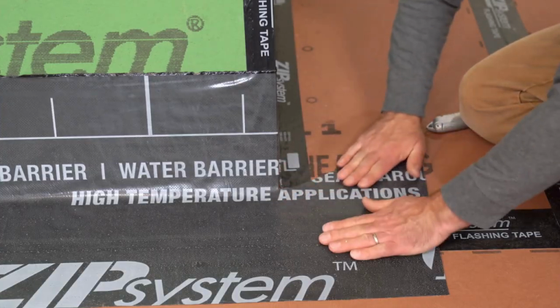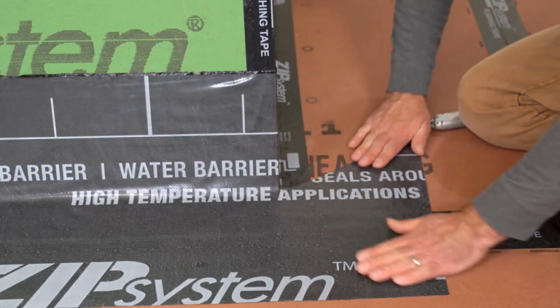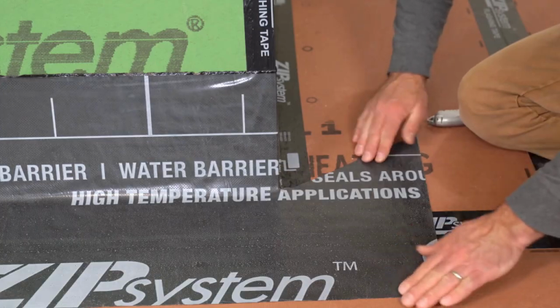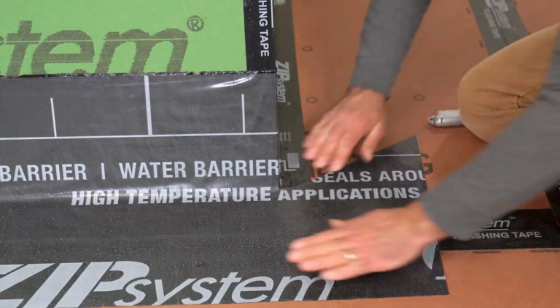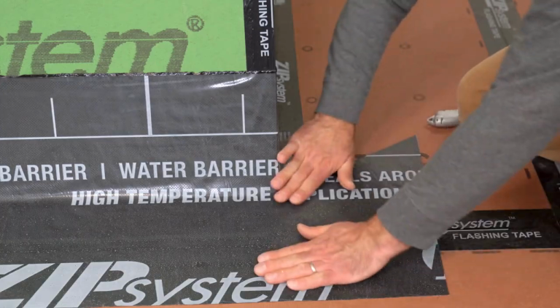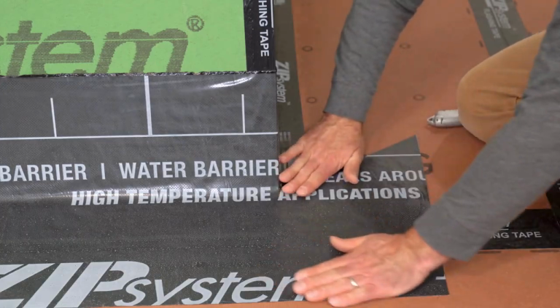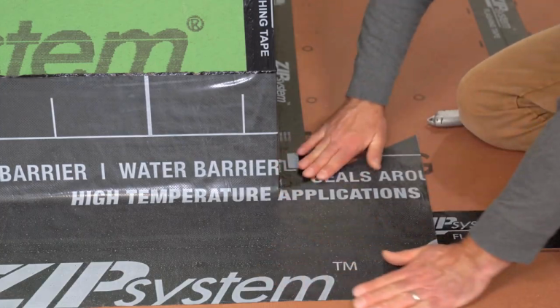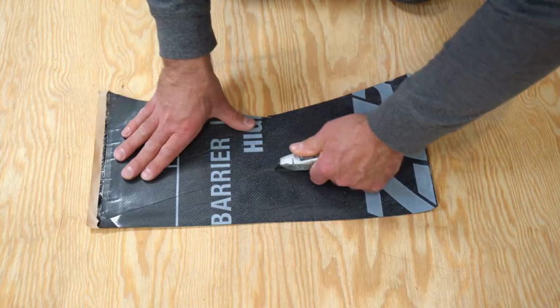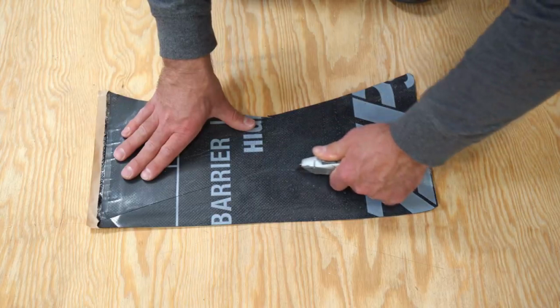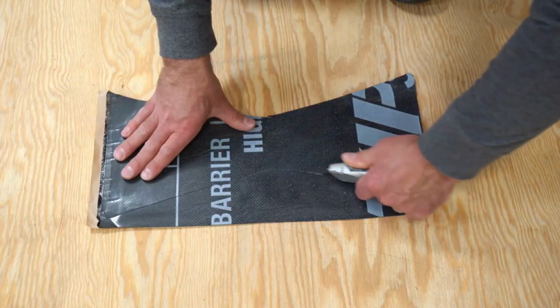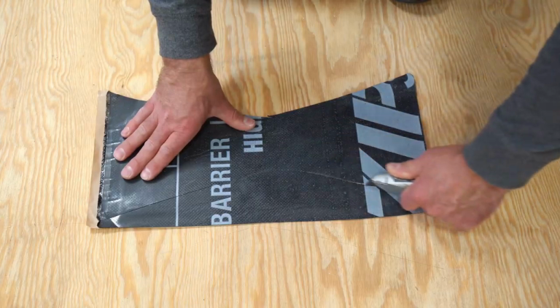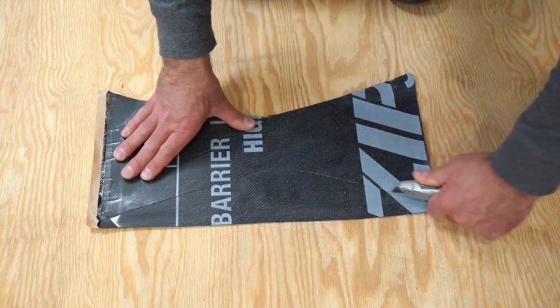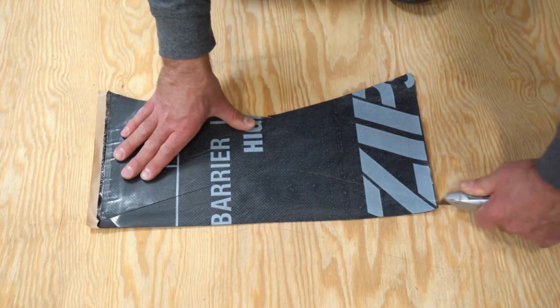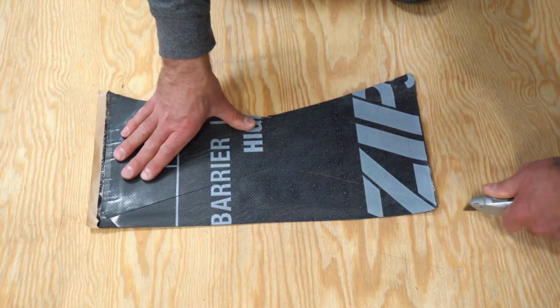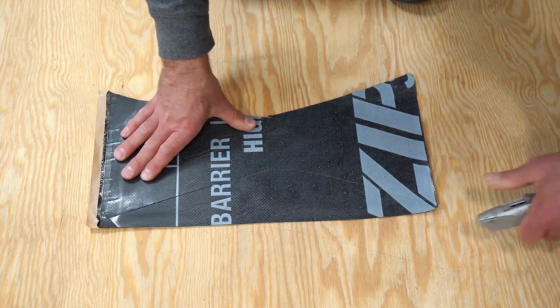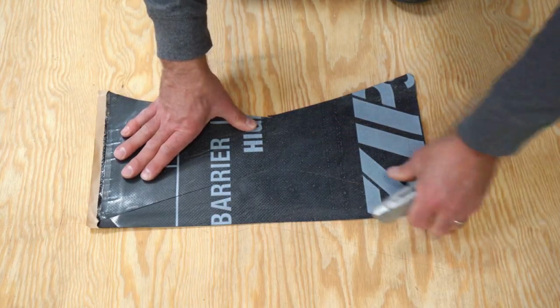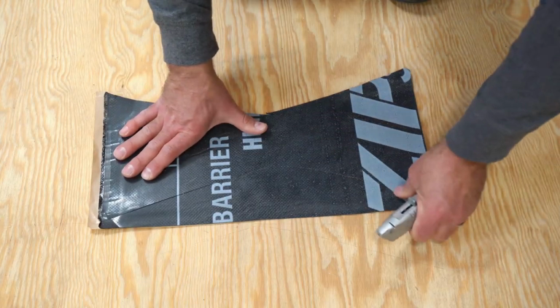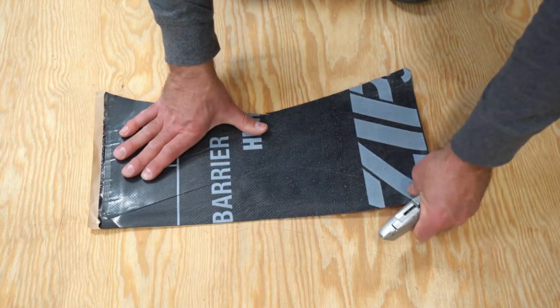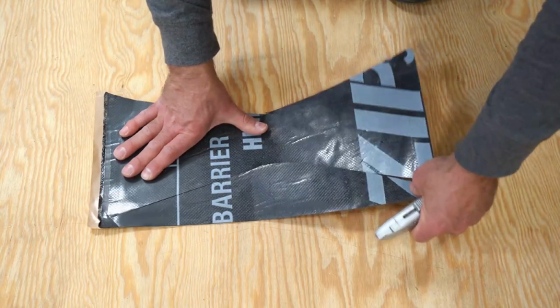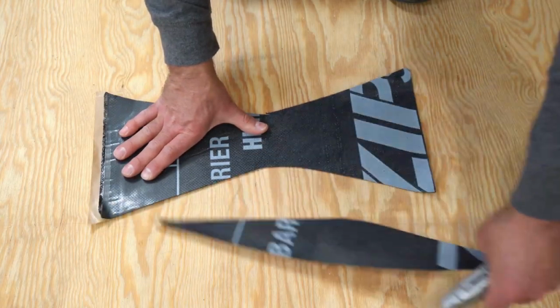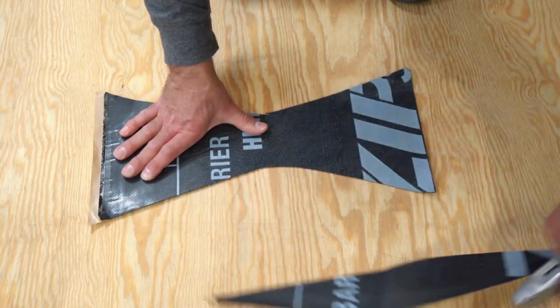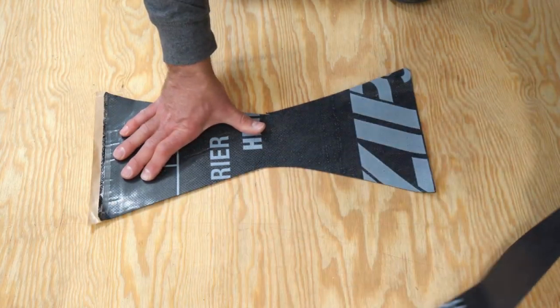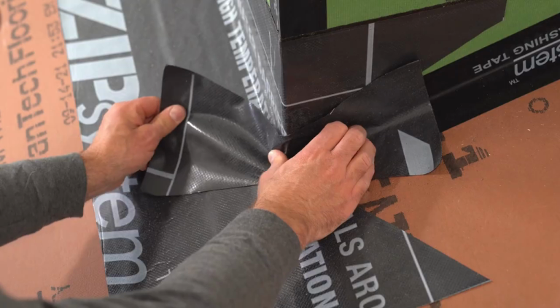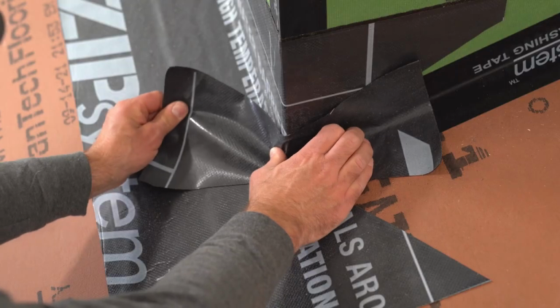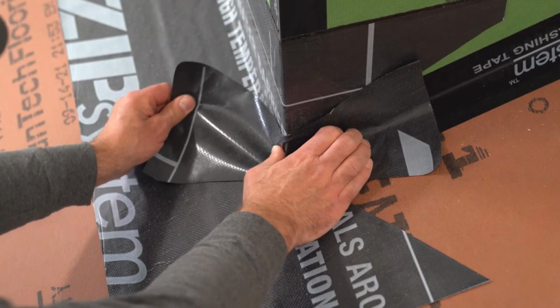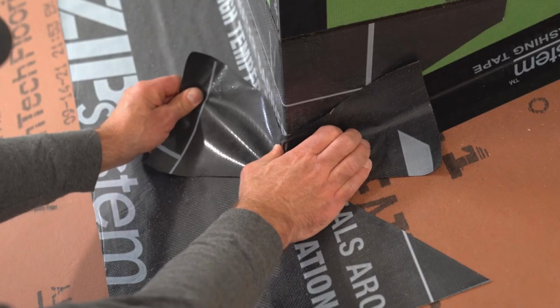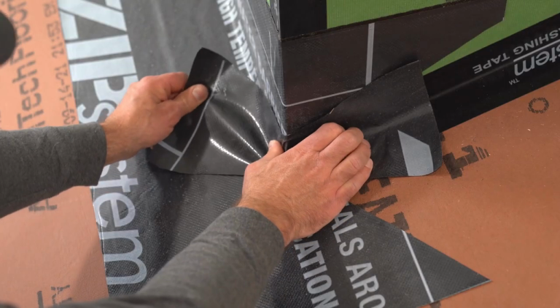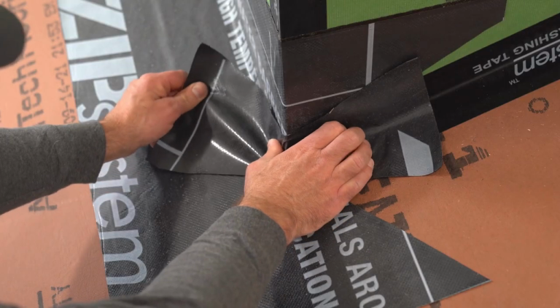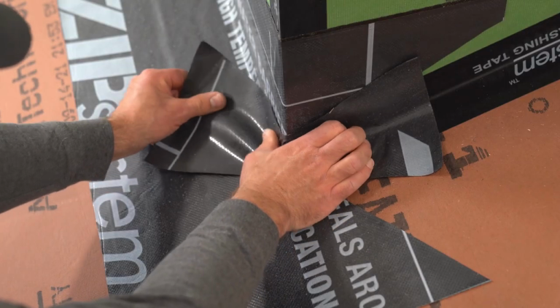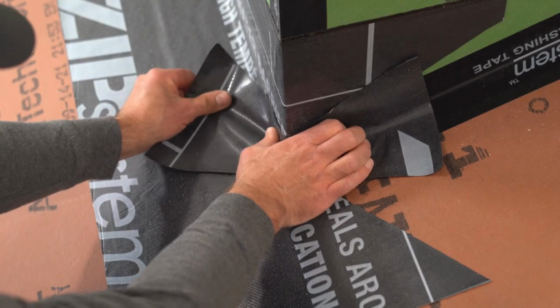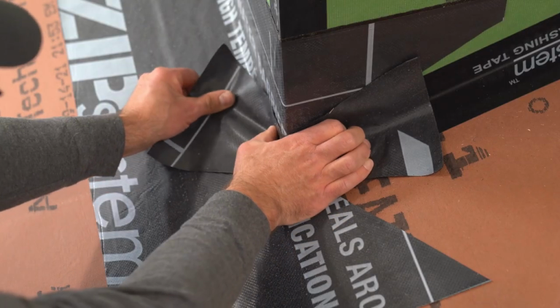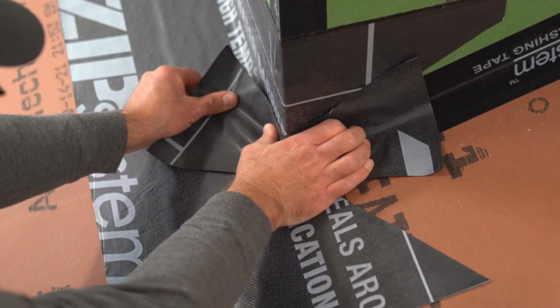To protect corners, cut bow ties about 12 inches long and install them tight to the corner.